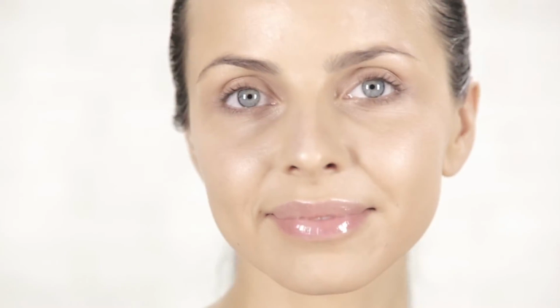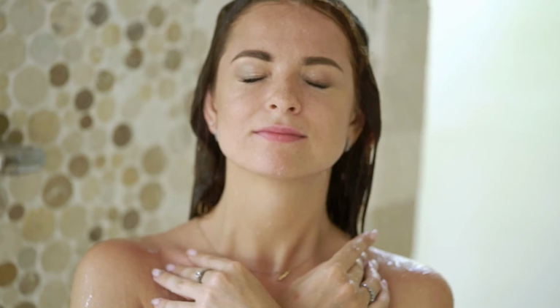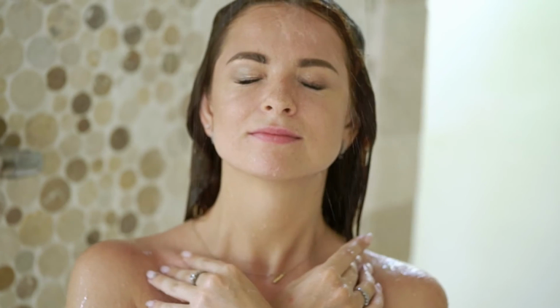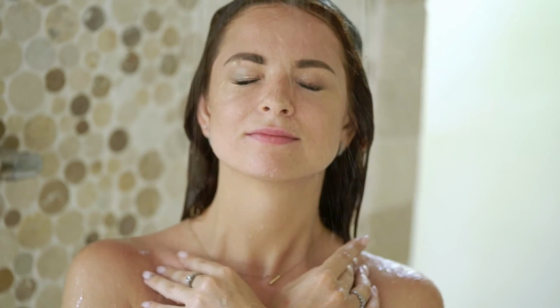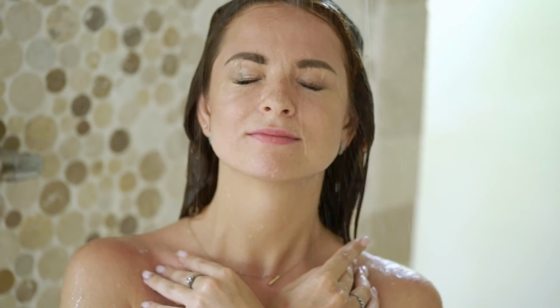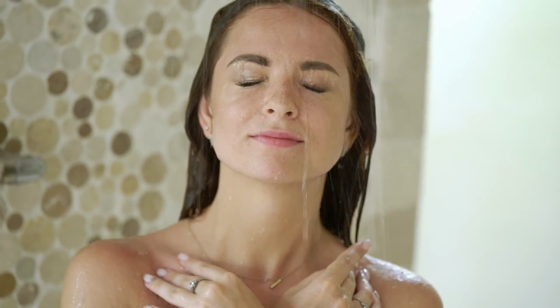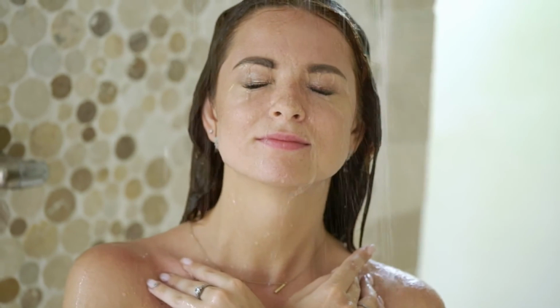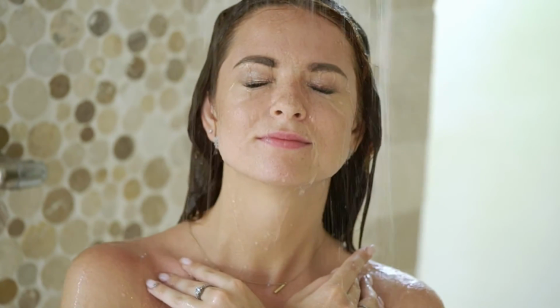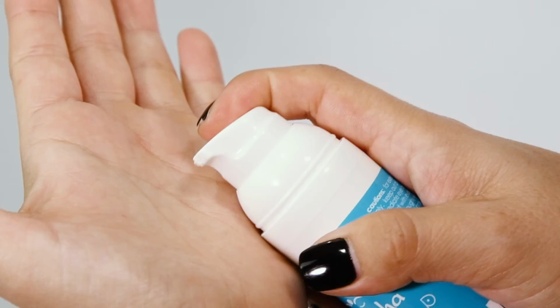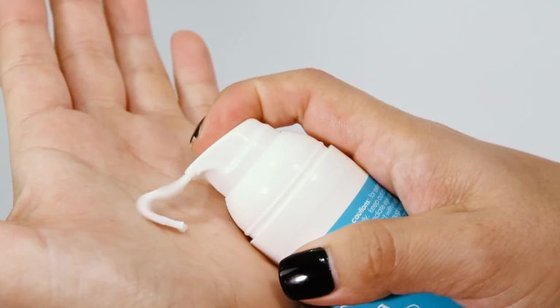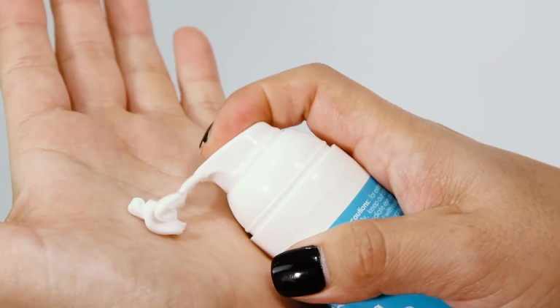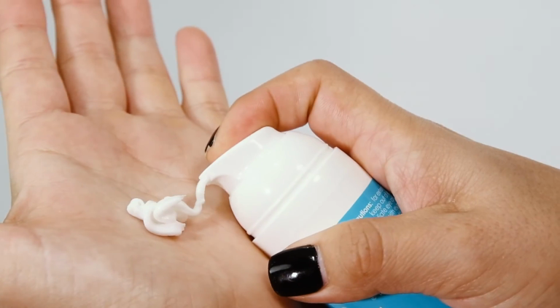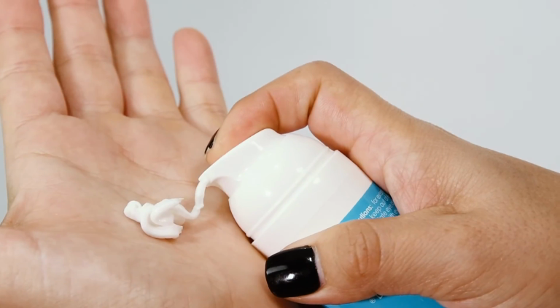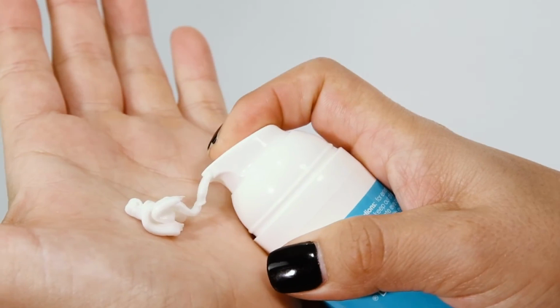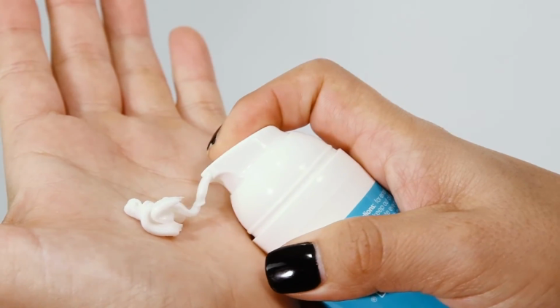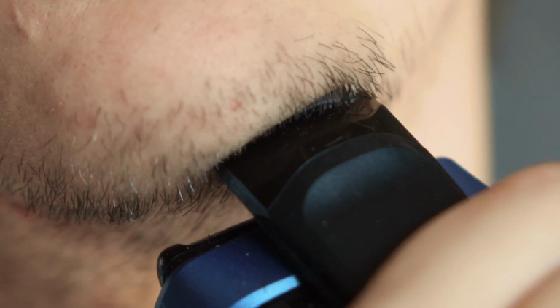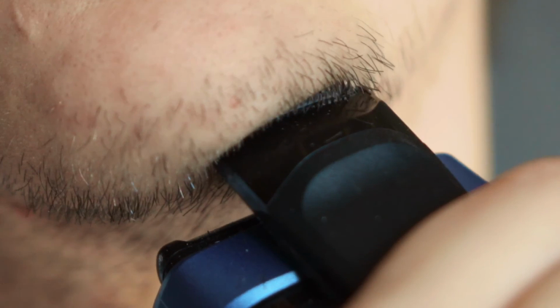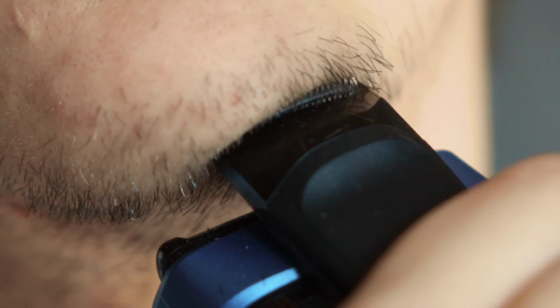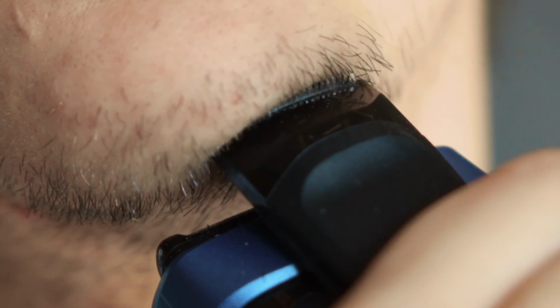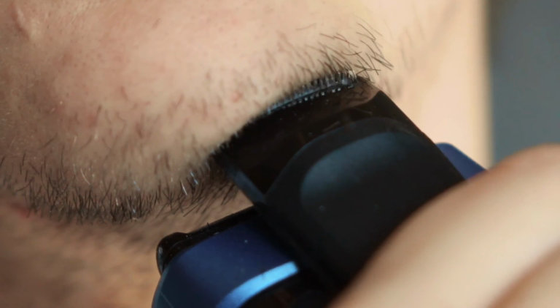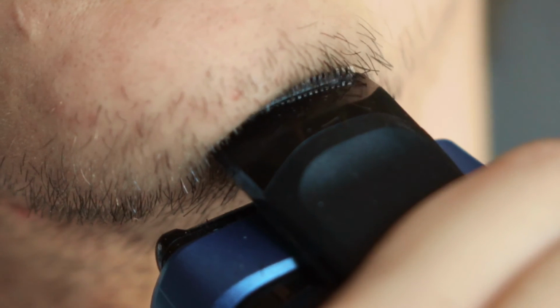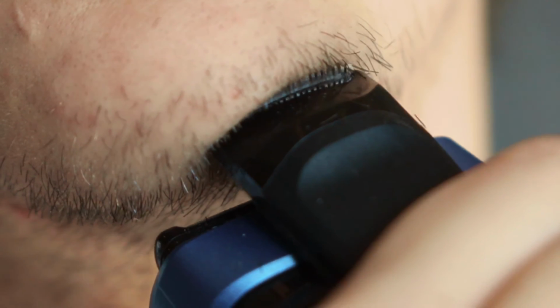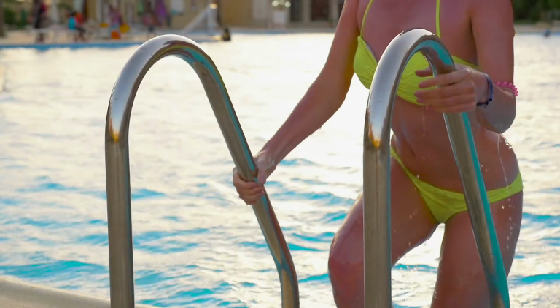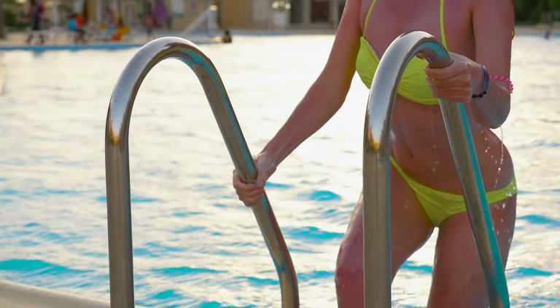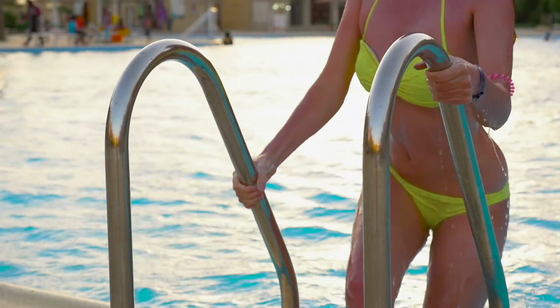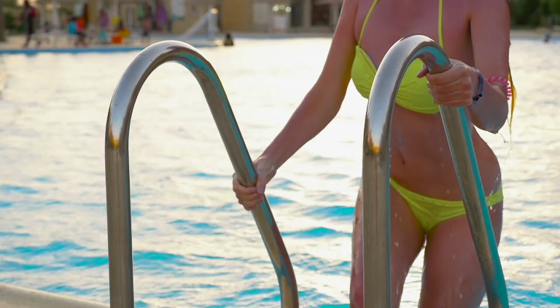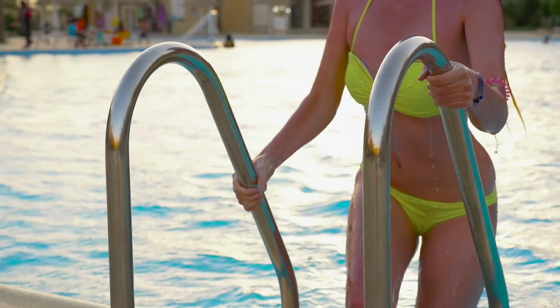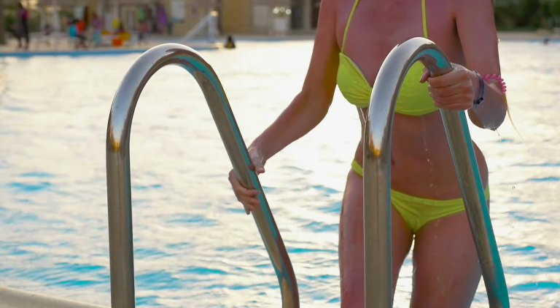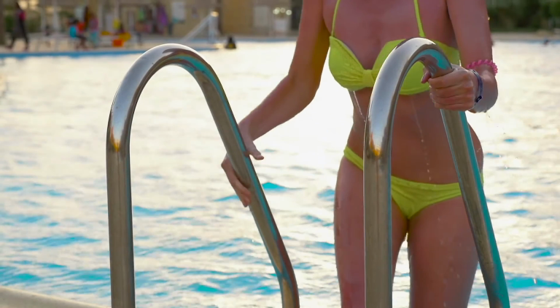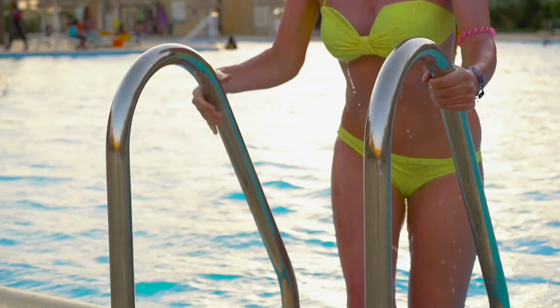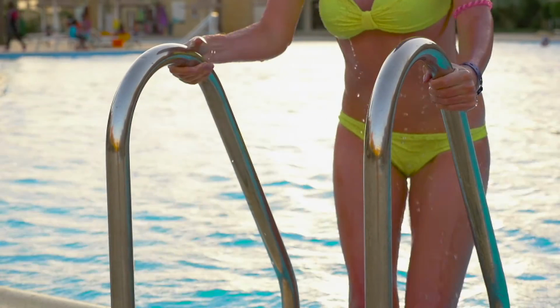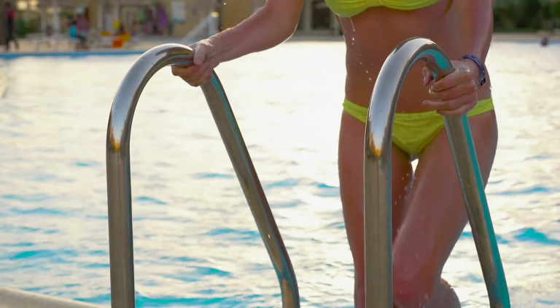Apply after bathing to eliminate the tell-tale signs of sensitivity from hair removal with Shoba Ingrown Relief Lotion.